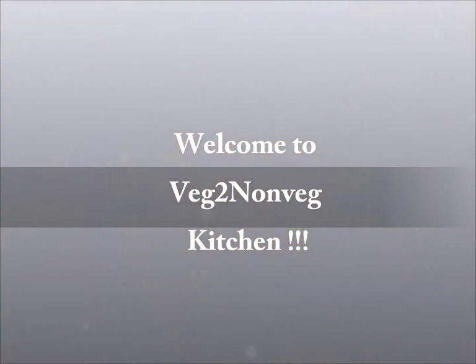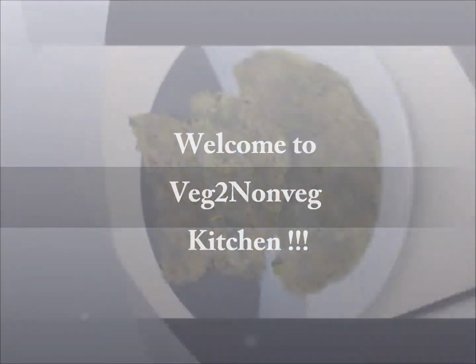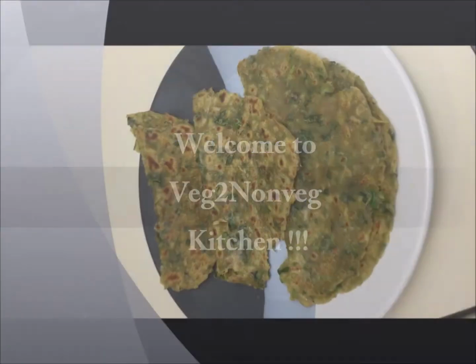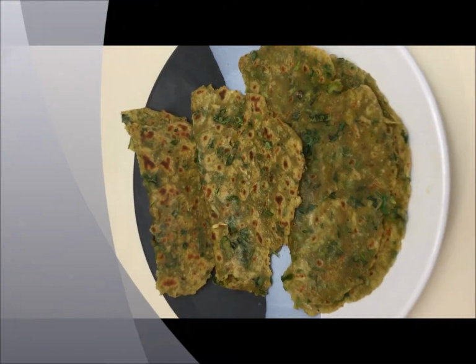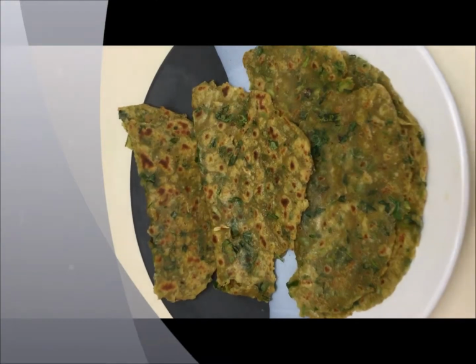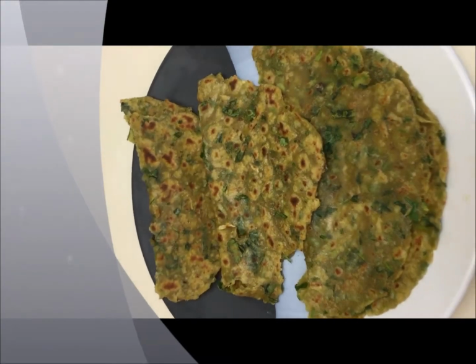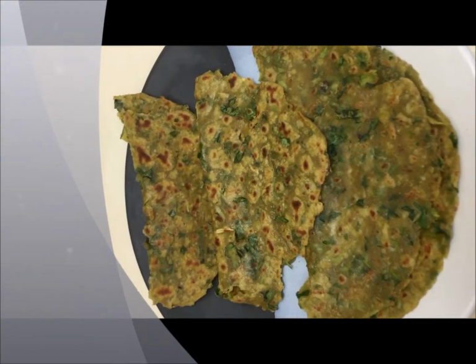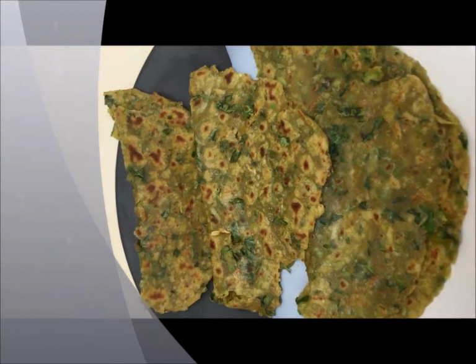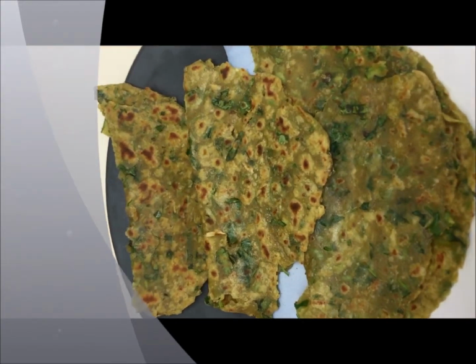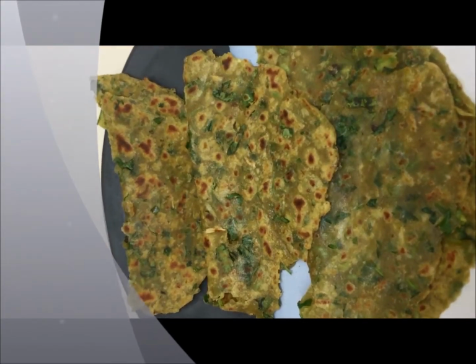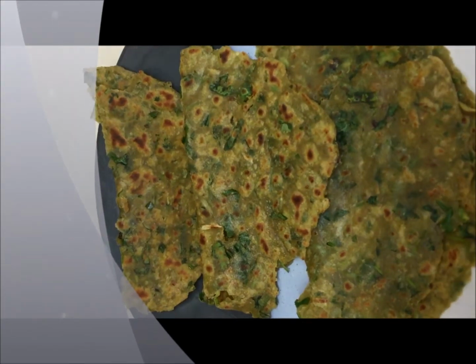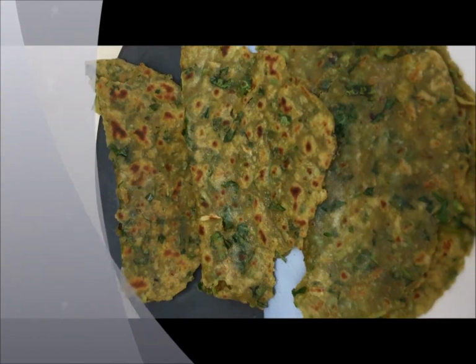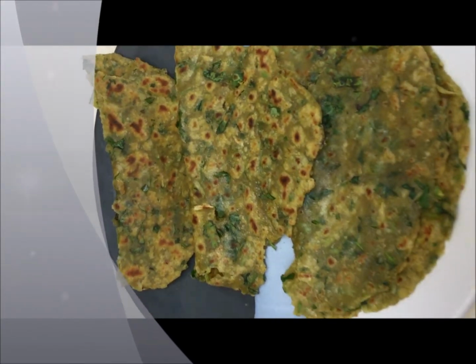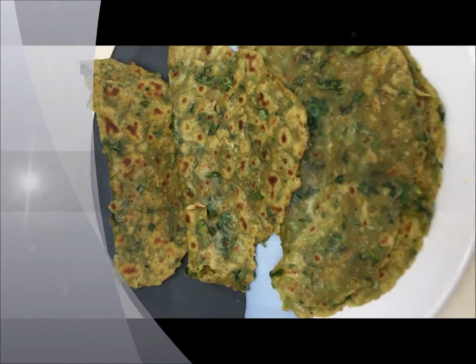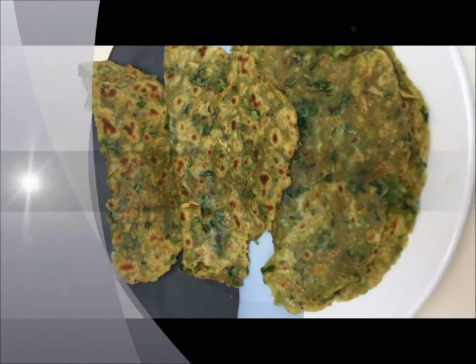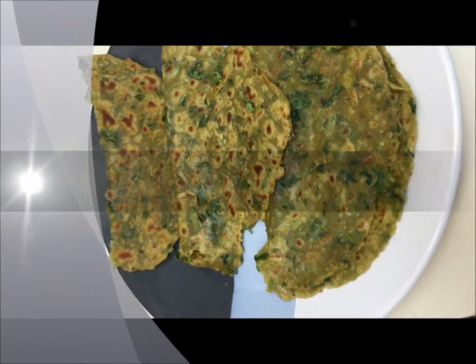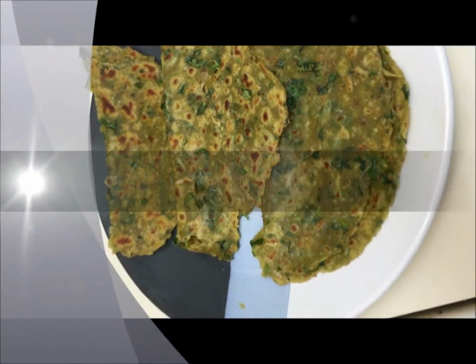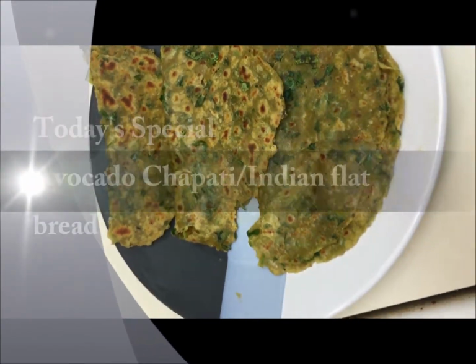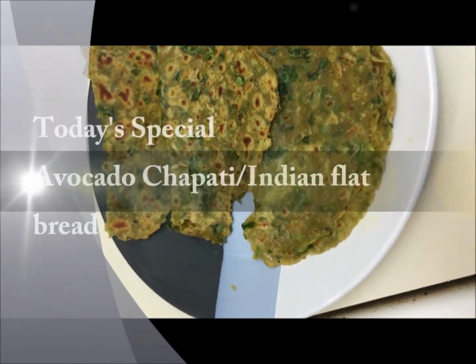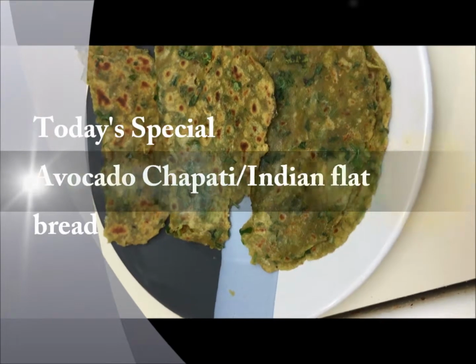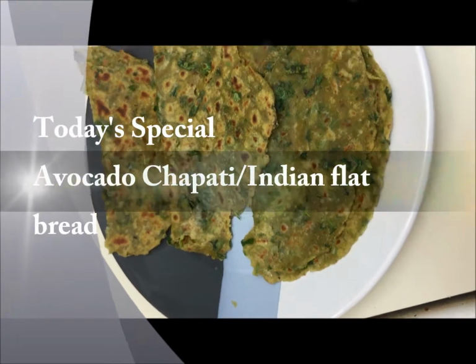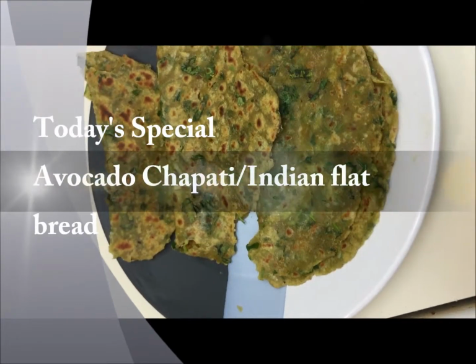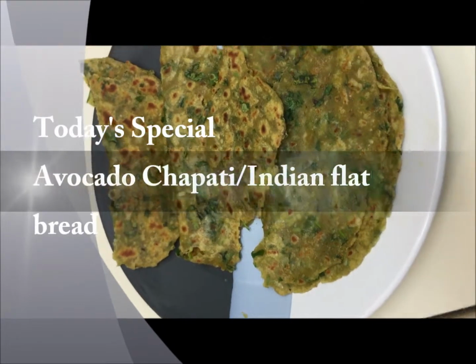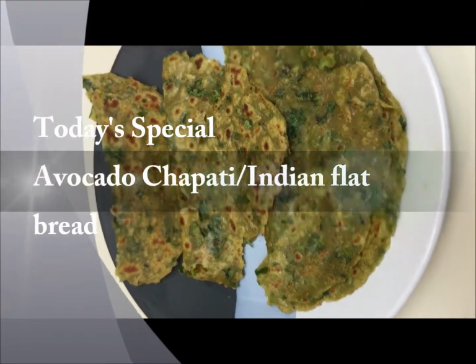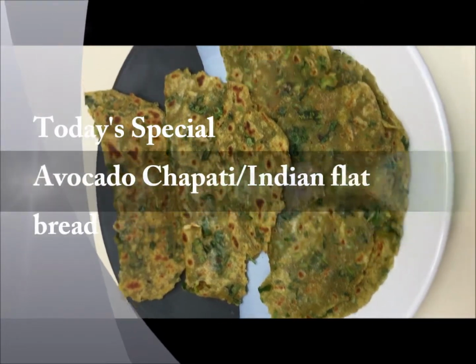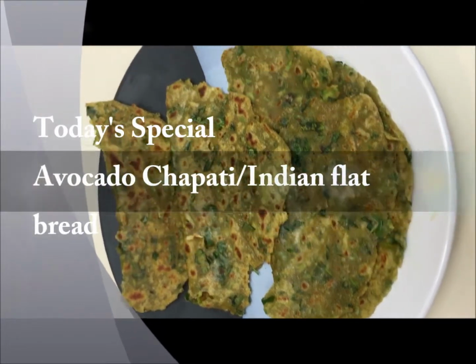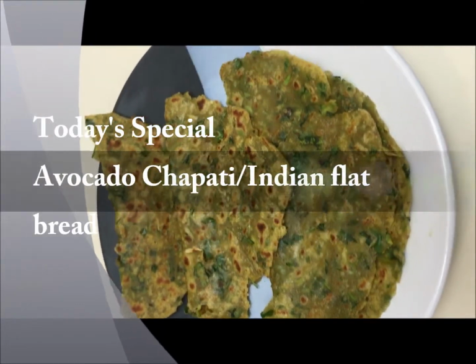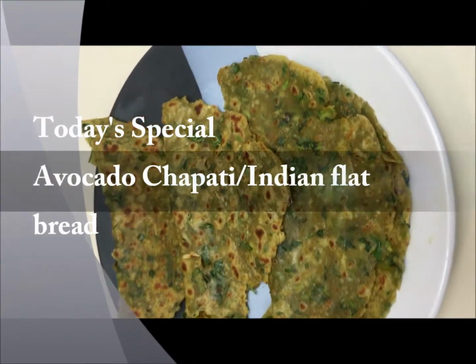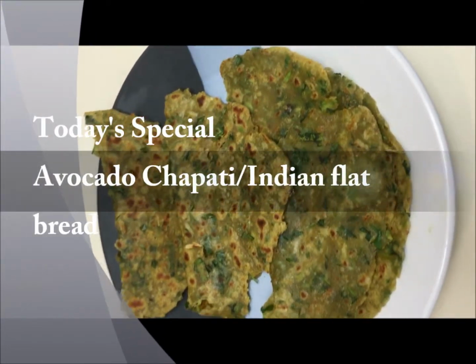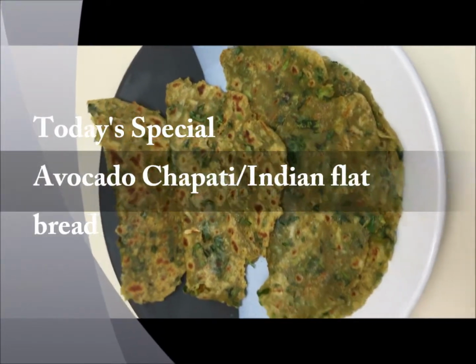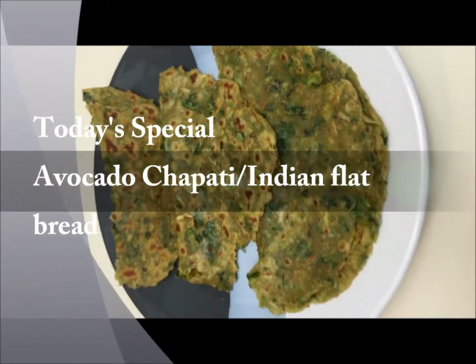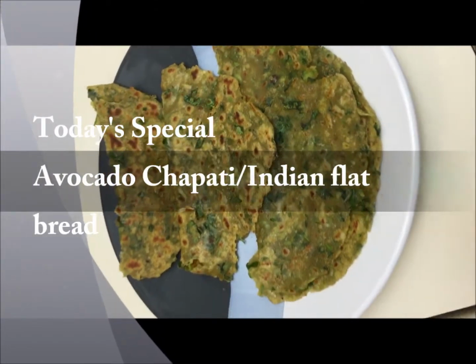Hi viewers, welcome to Veg2Non-Veg kitchen. In today's episode we are going to make Avocado Chapattis.